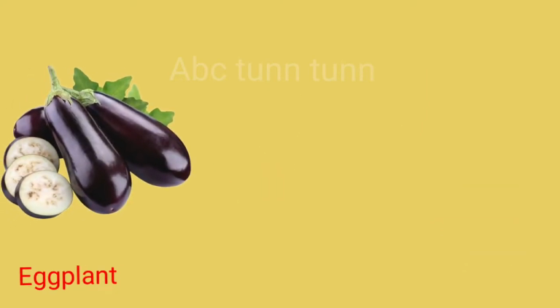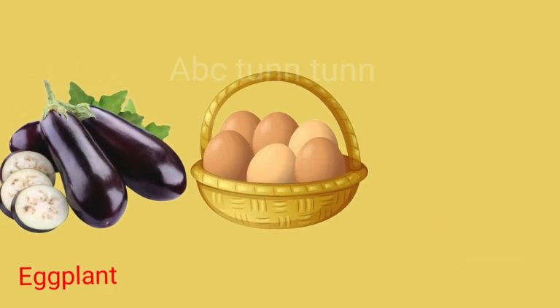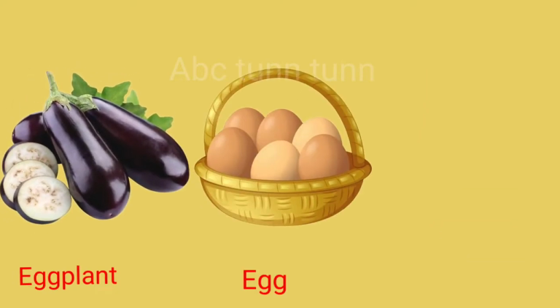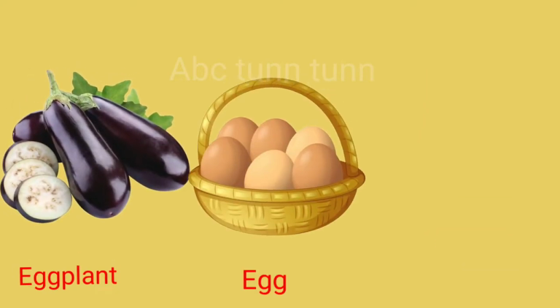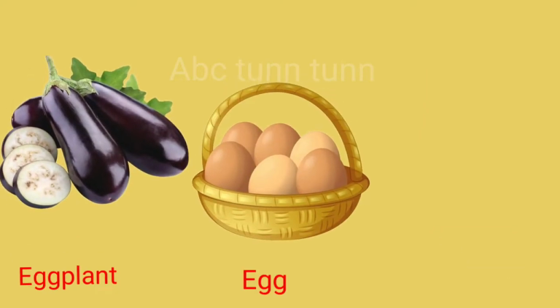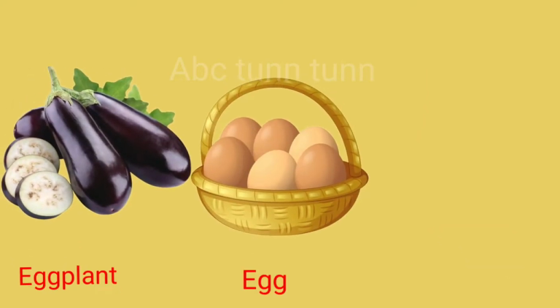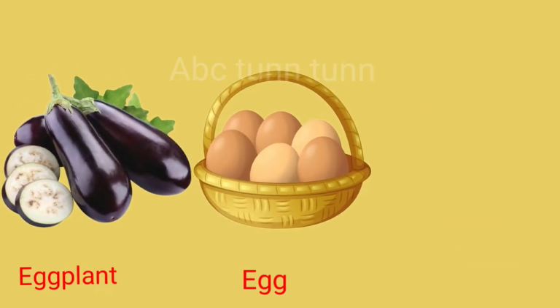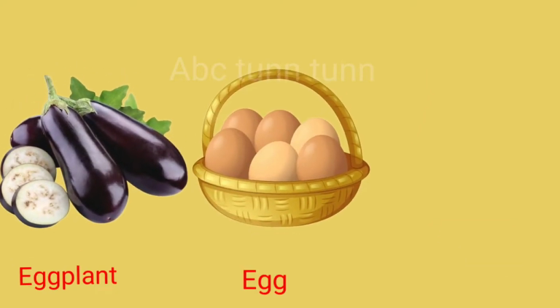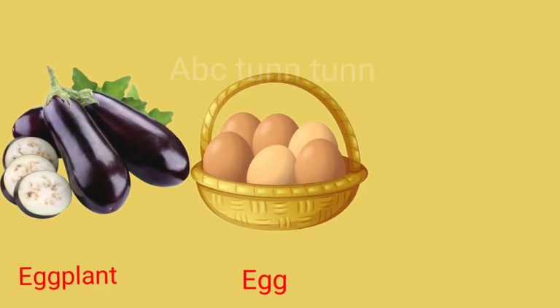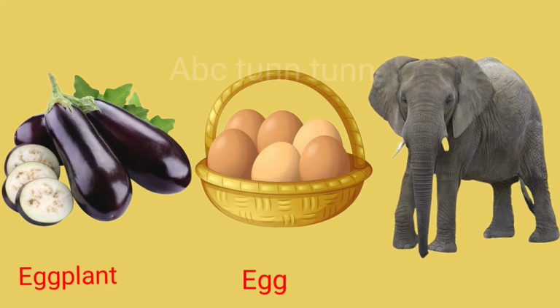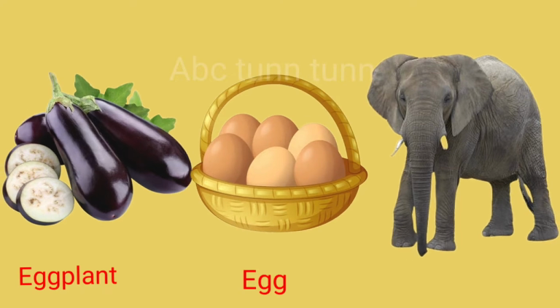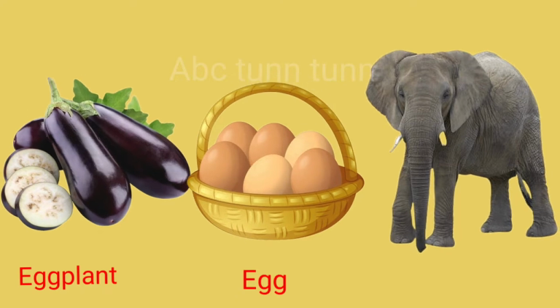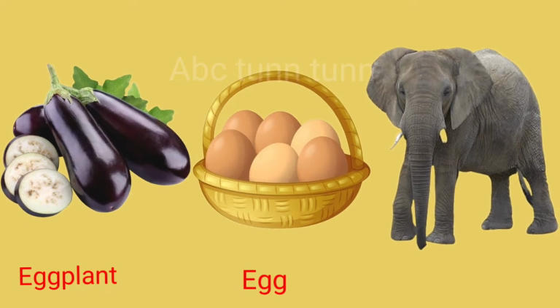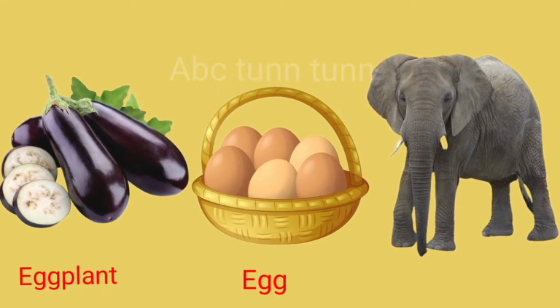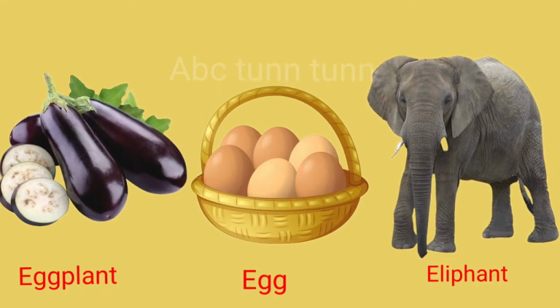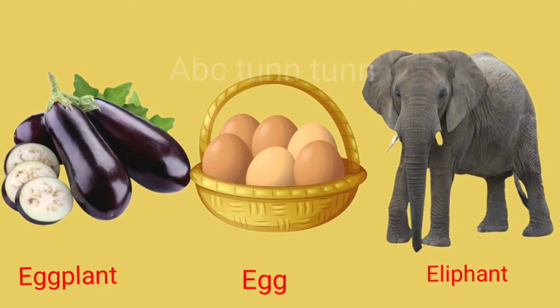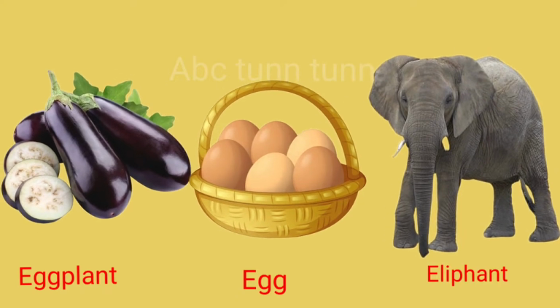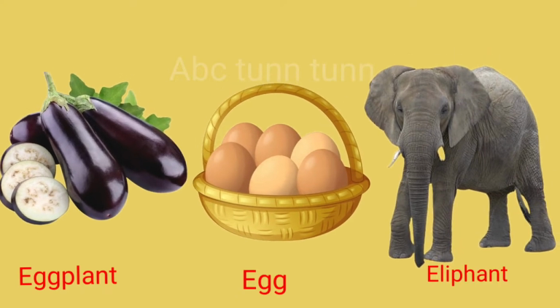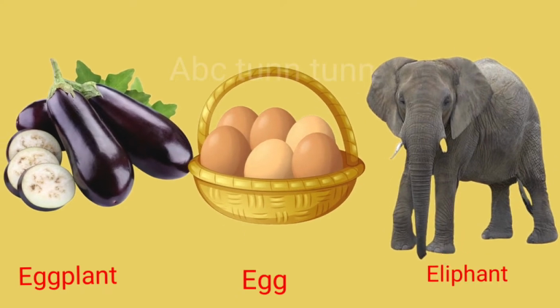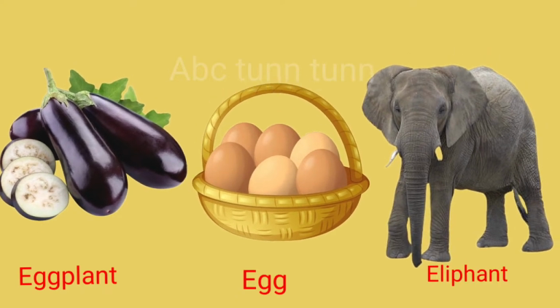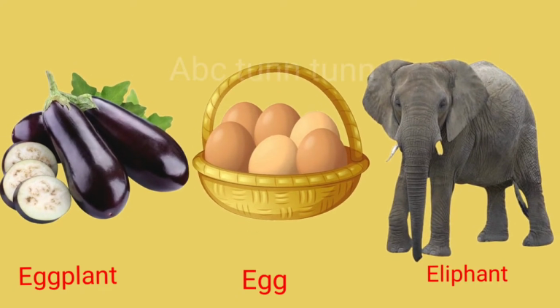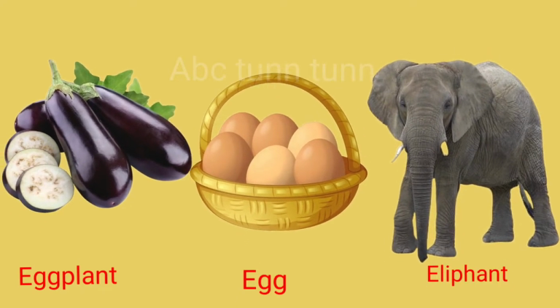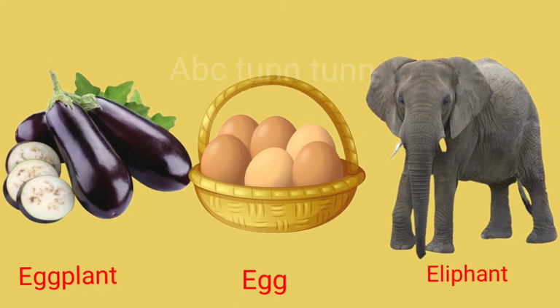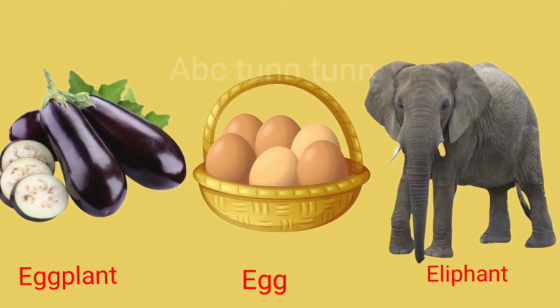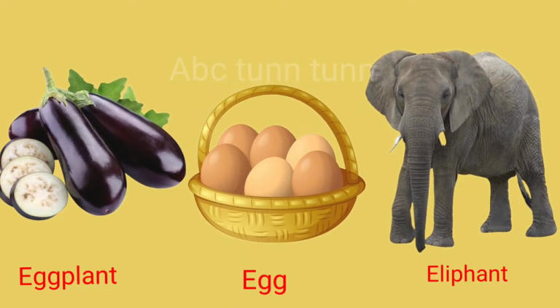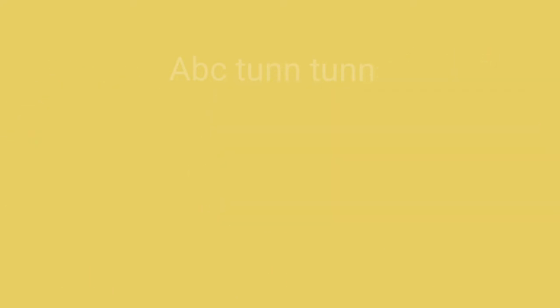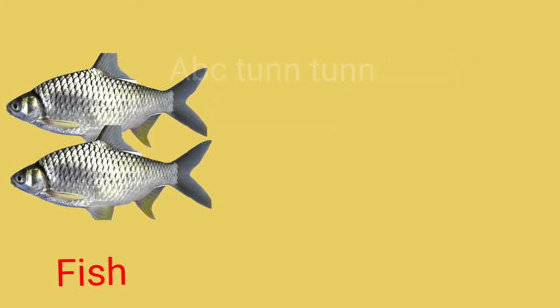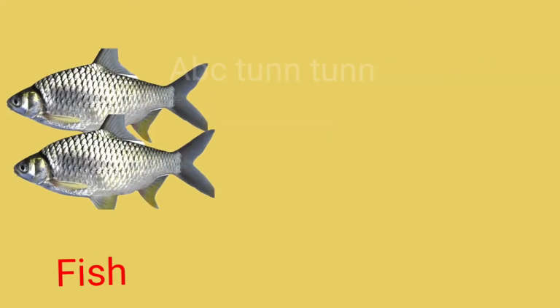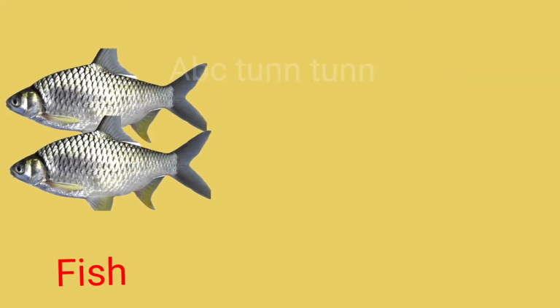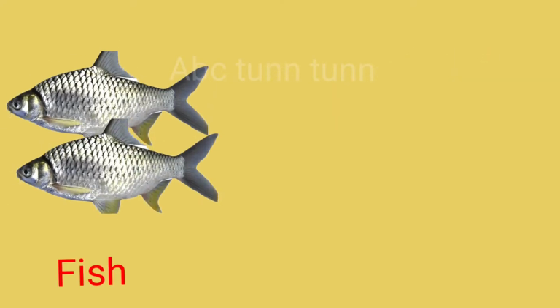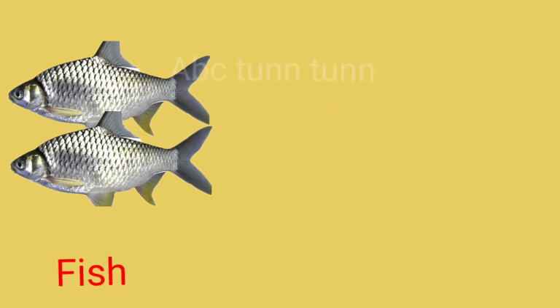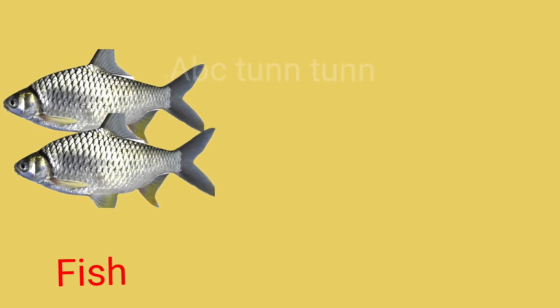E is for eggplant. E is for egg. E is for elephant. Eh!